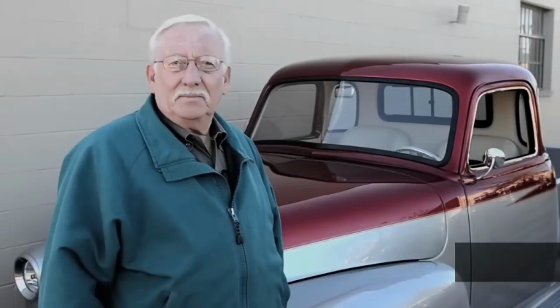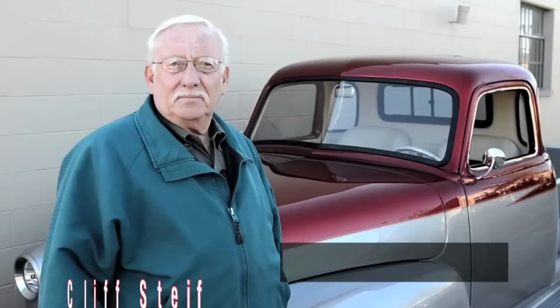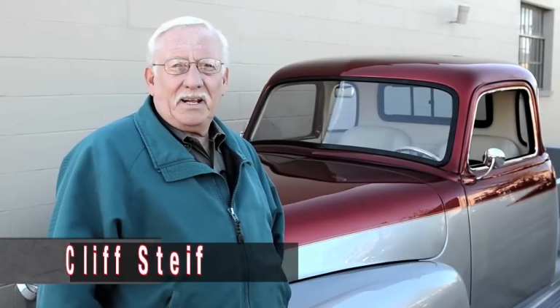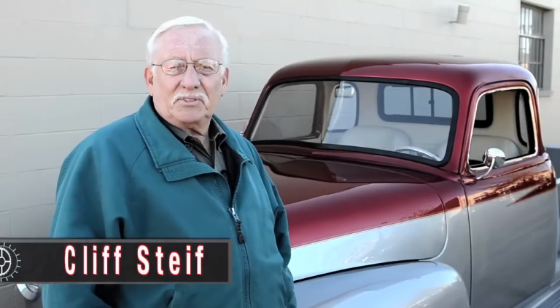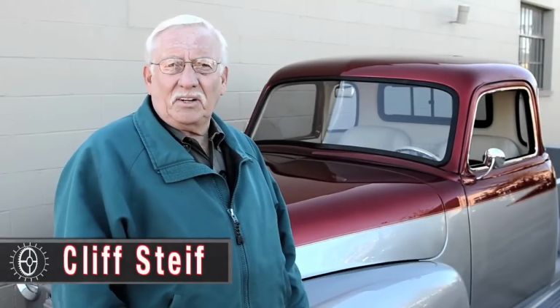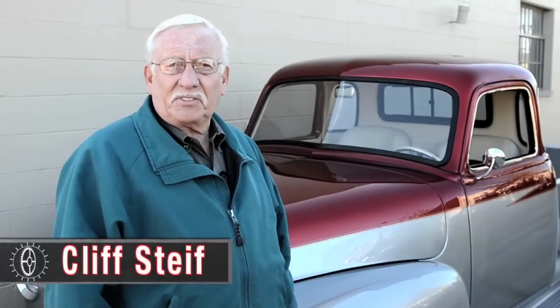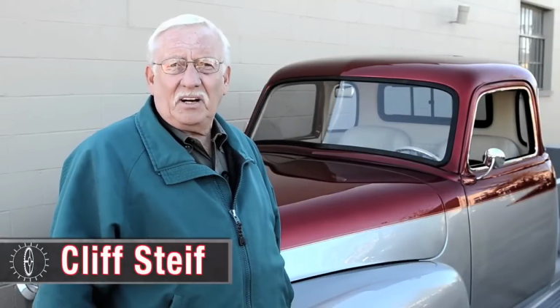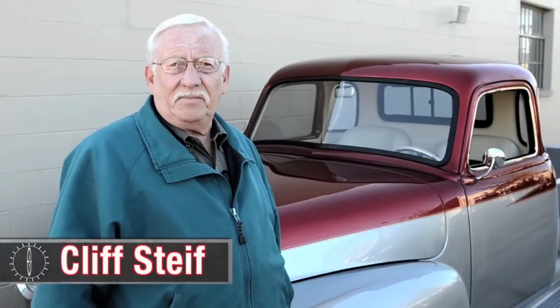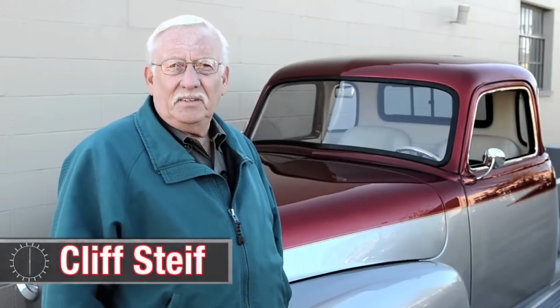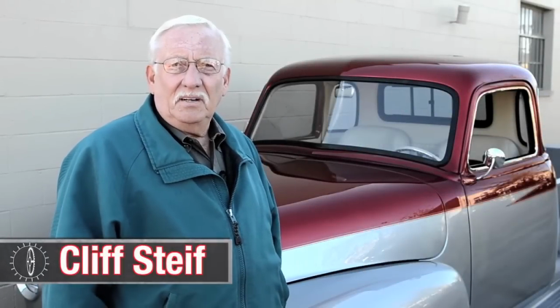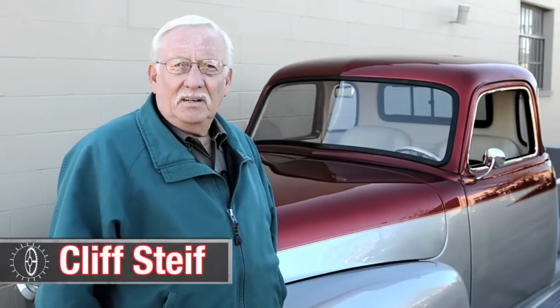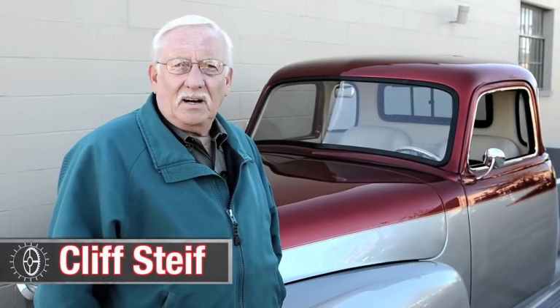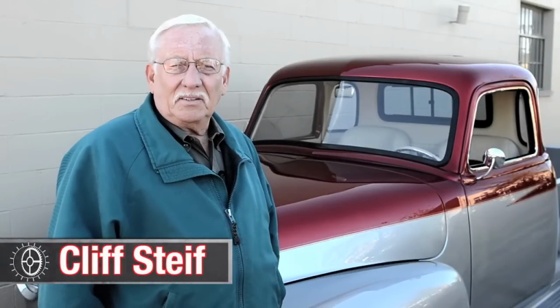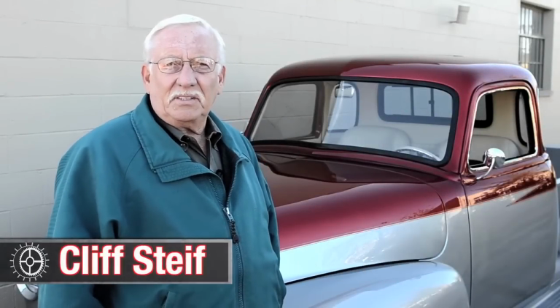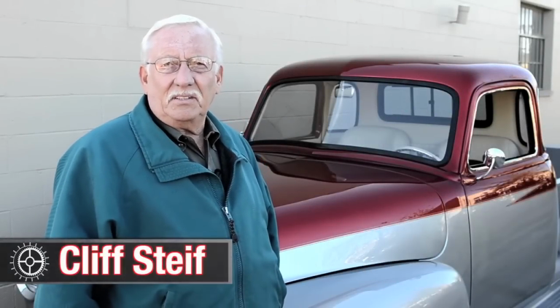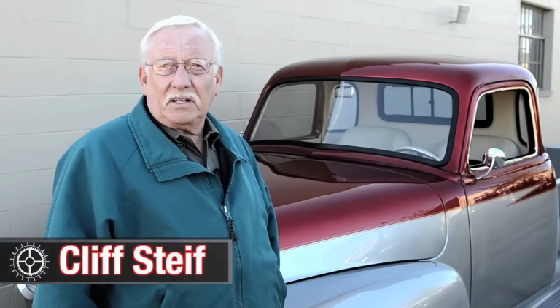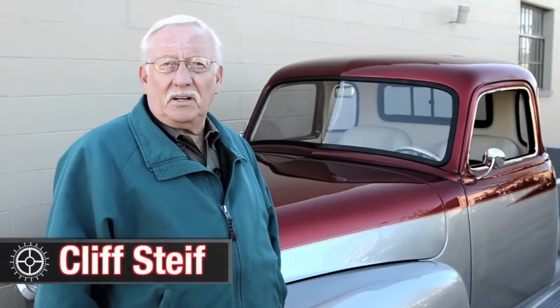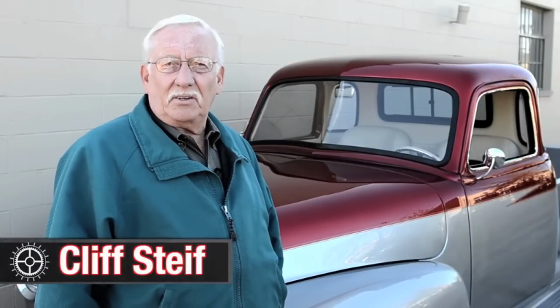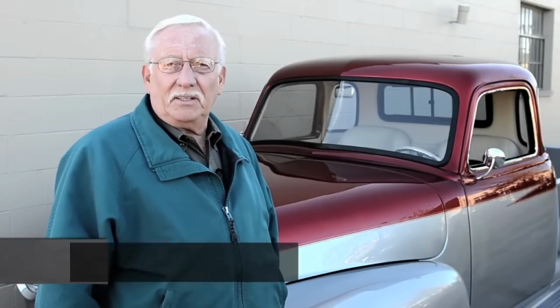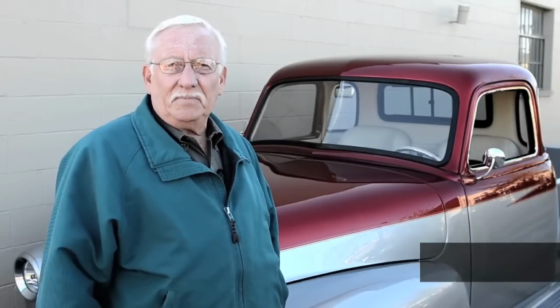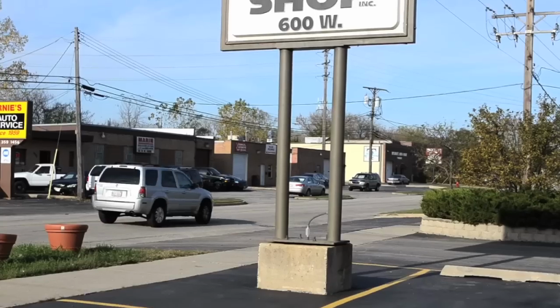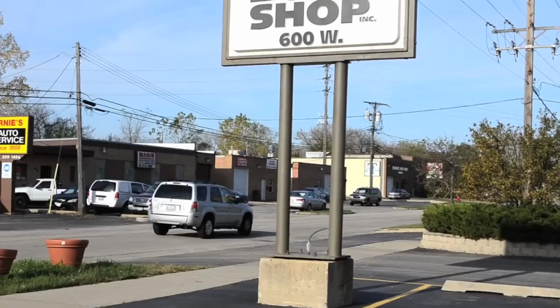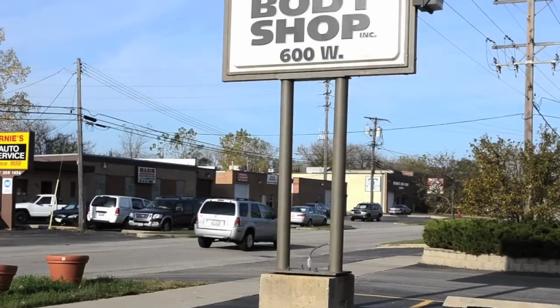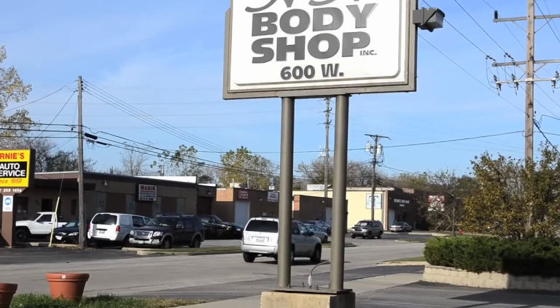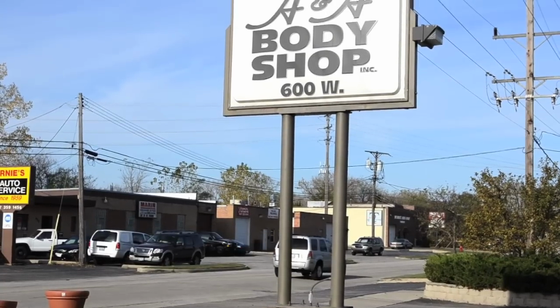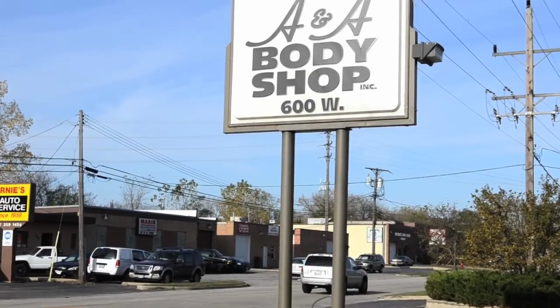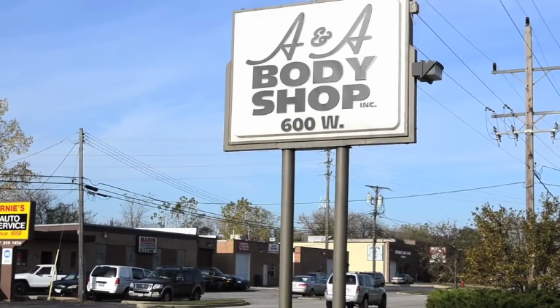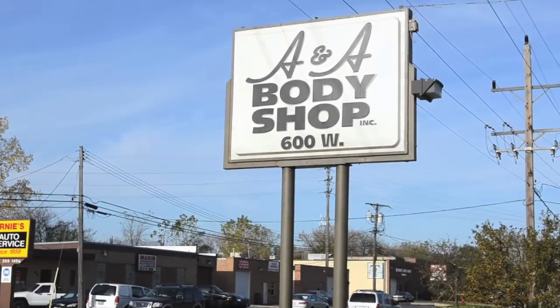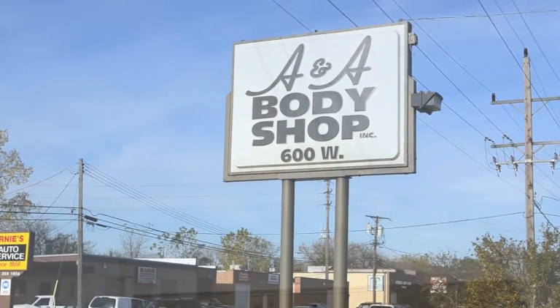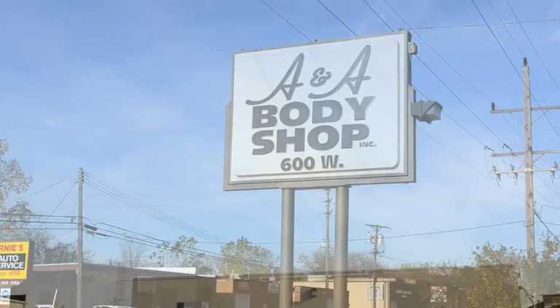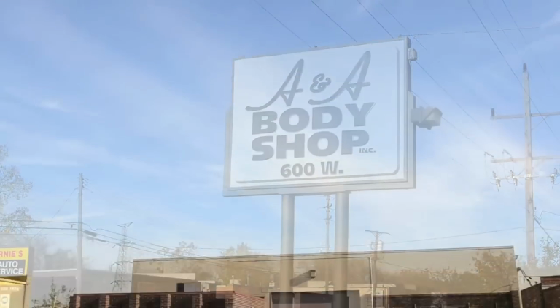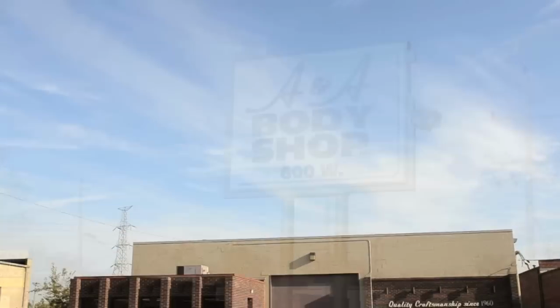My name is Cliff Steiff. I live in Kildare, Illinois. I own A&A Body Shop in Palatine.